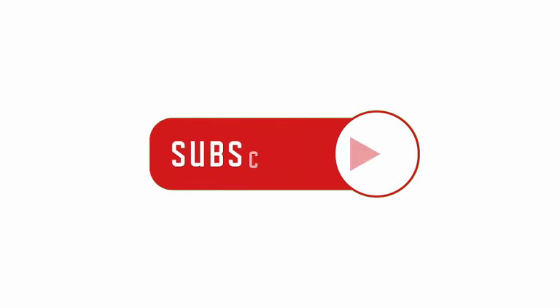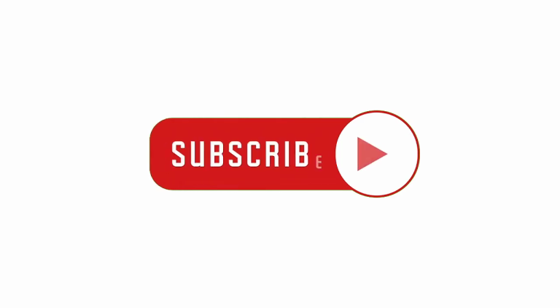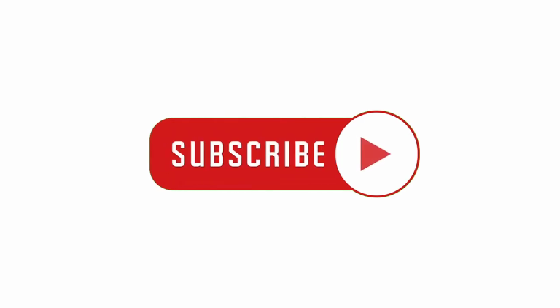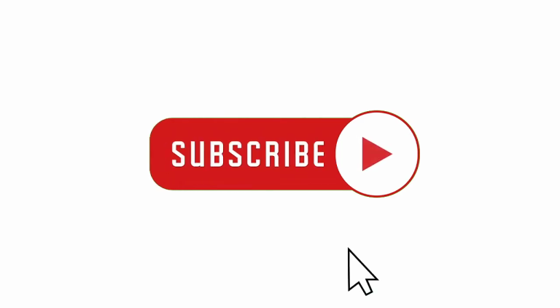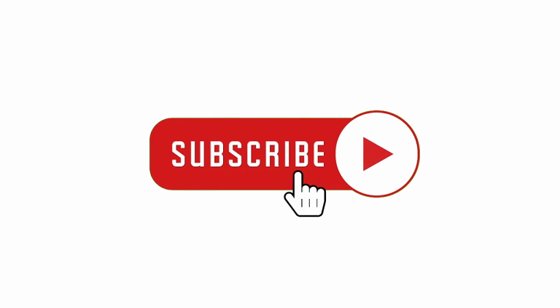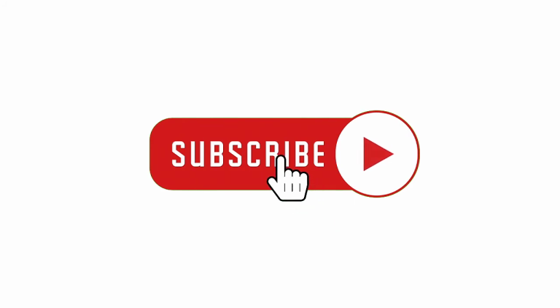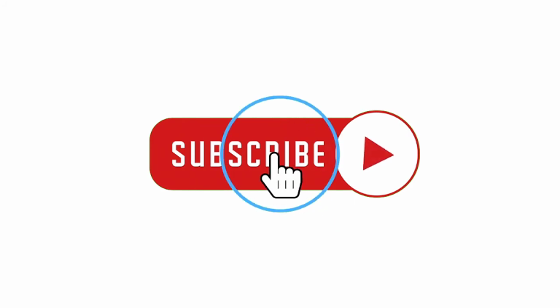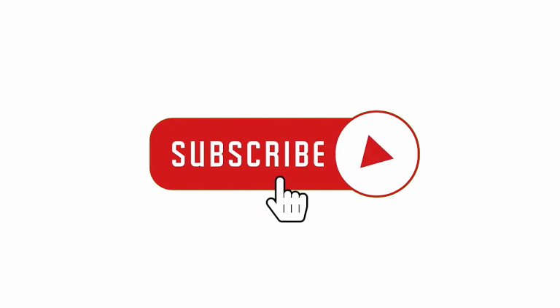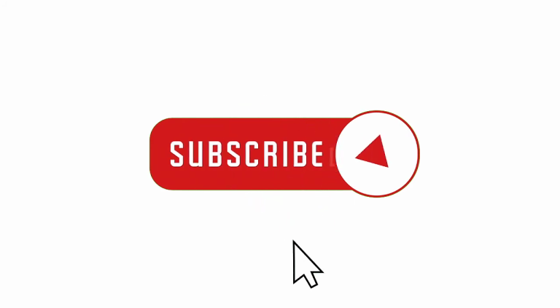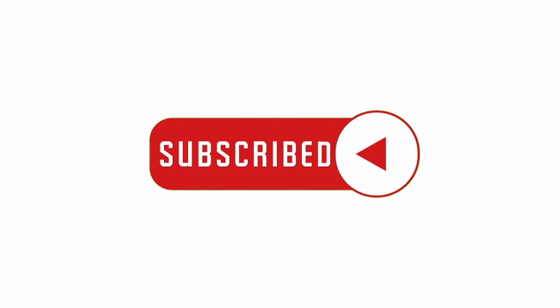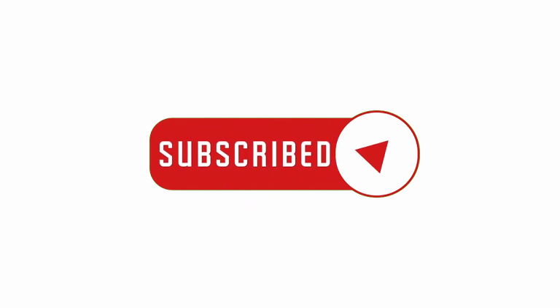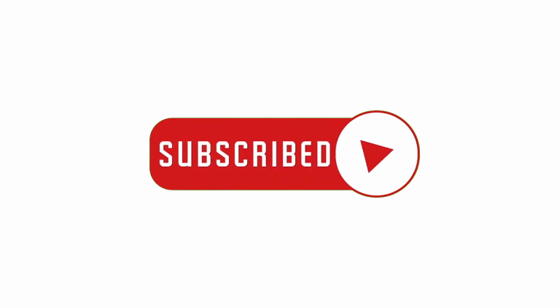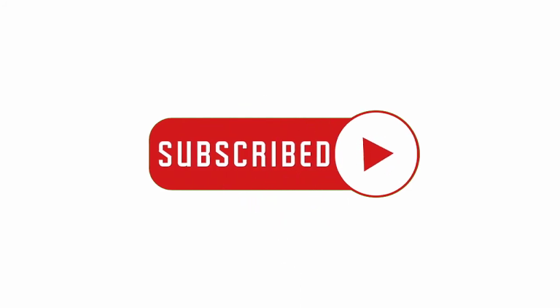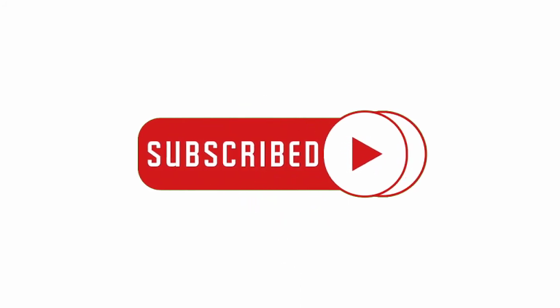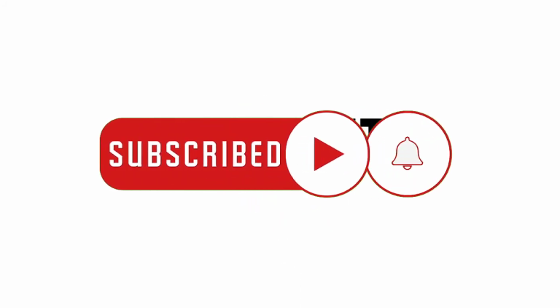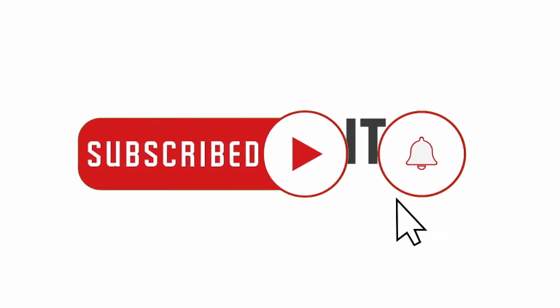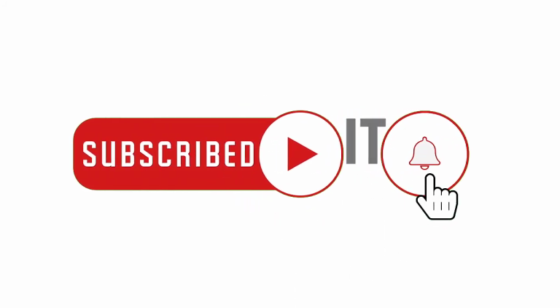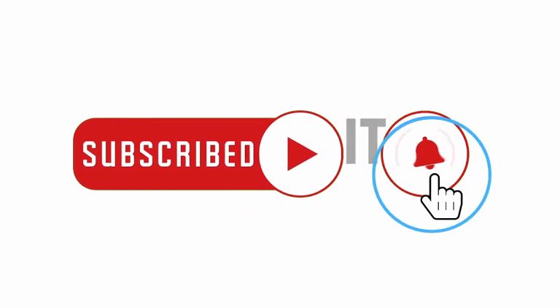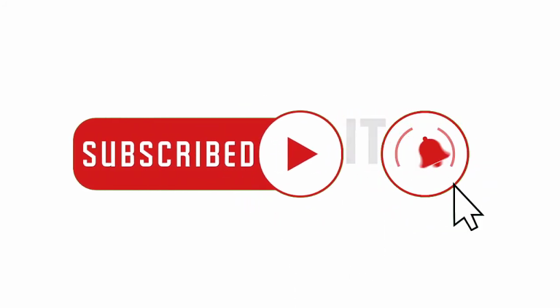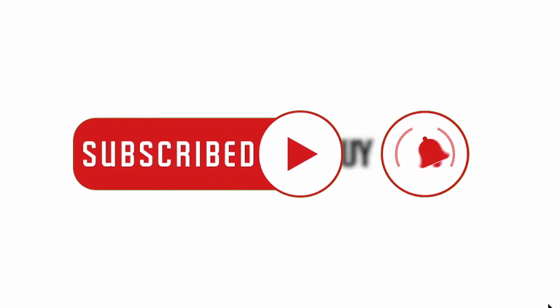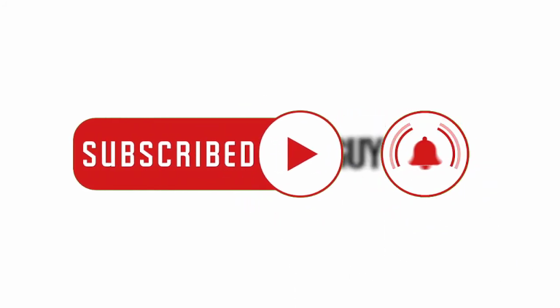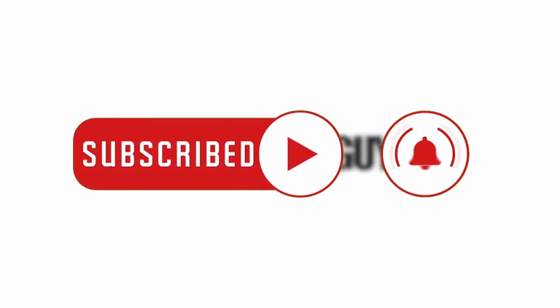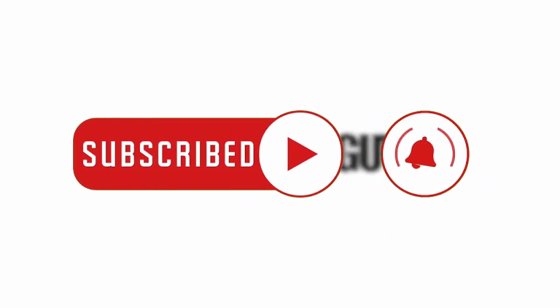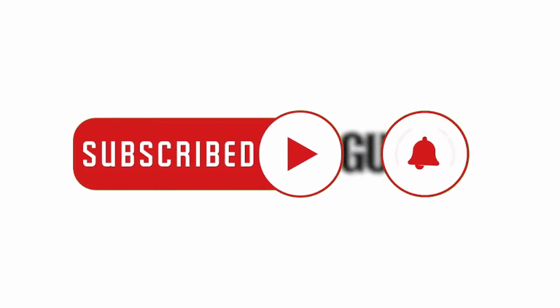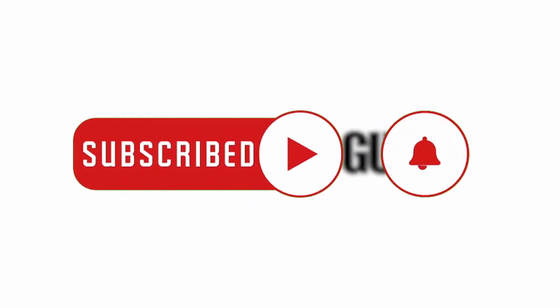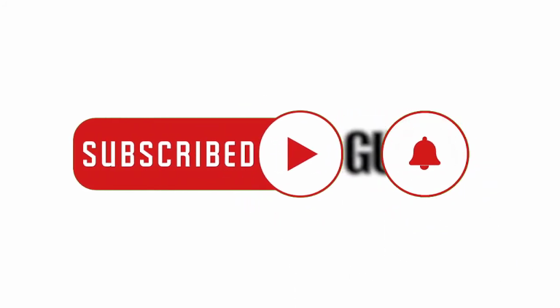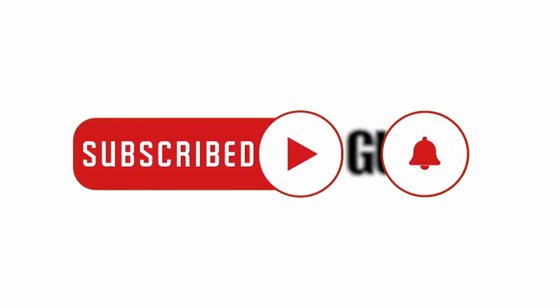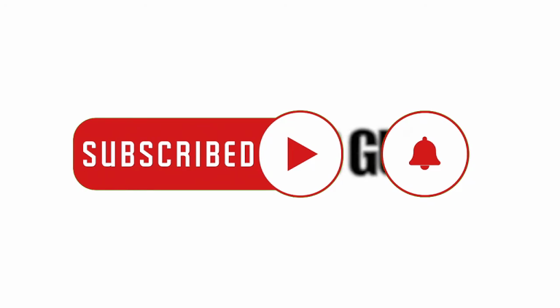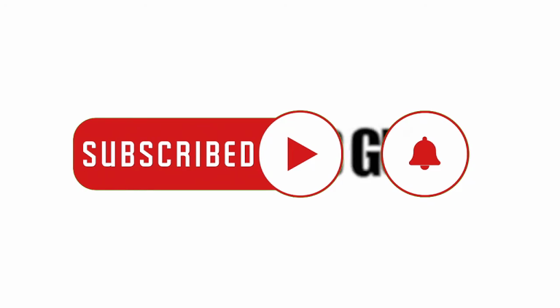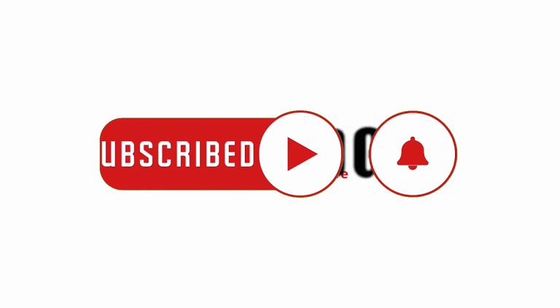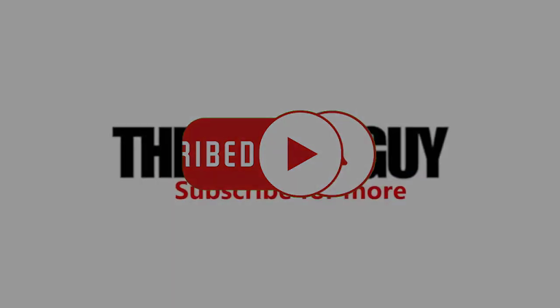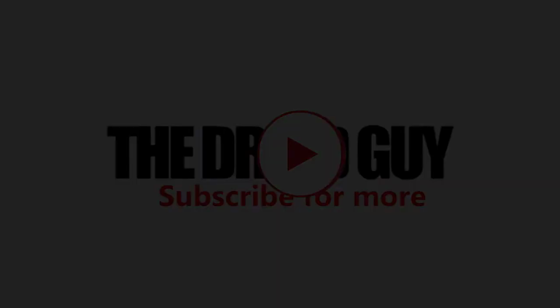We hope that this guide has been helpful. Please support us by subscribing to our channel and don't forget to hit the notification bell.